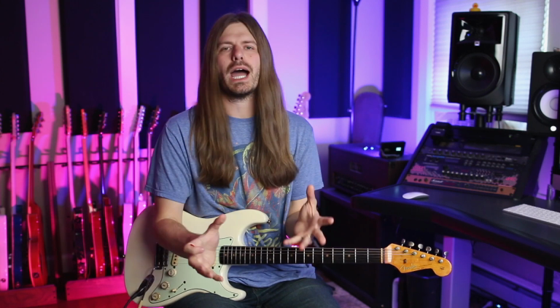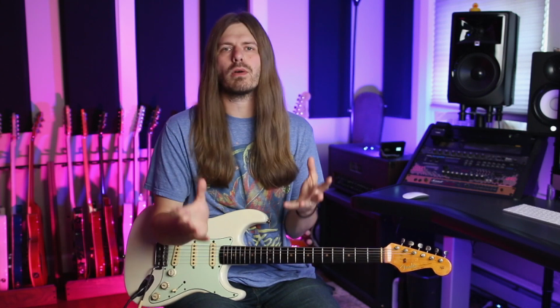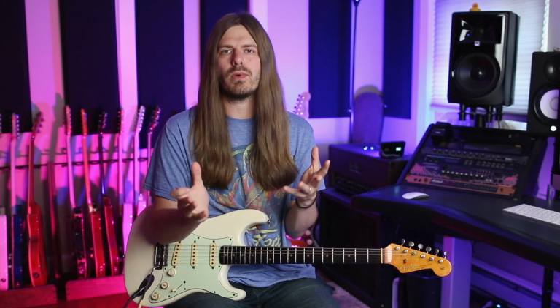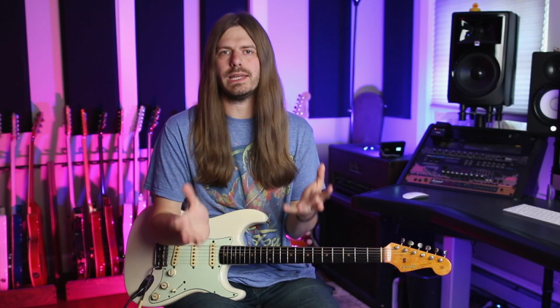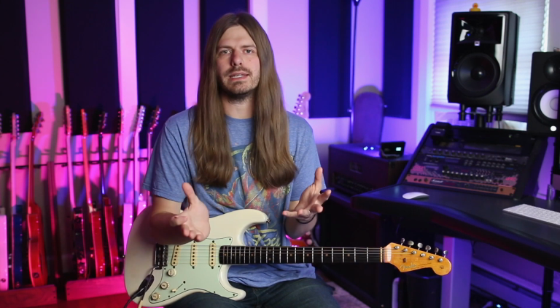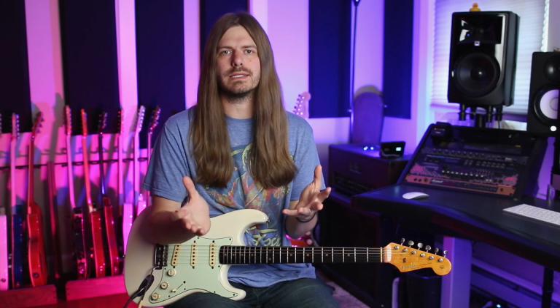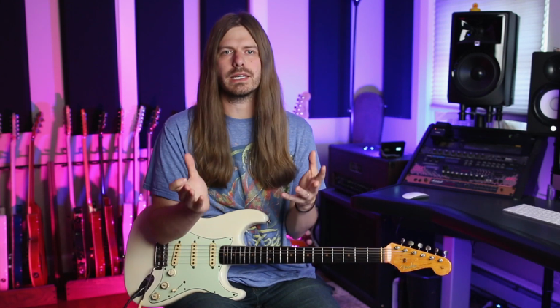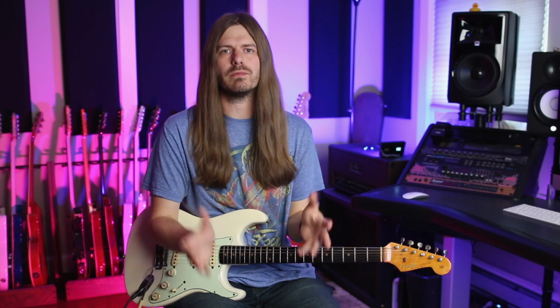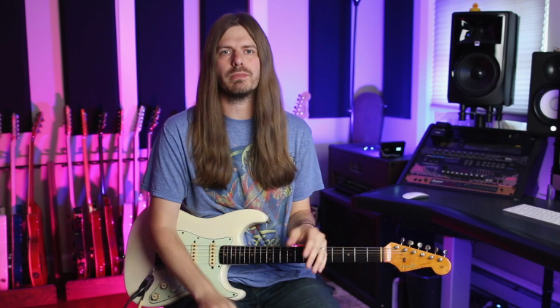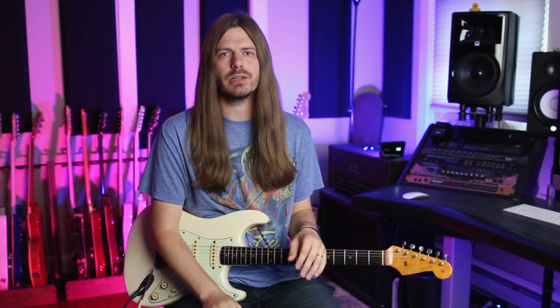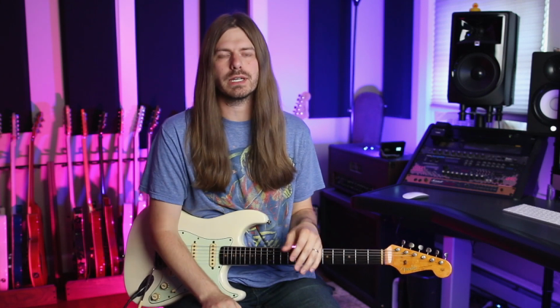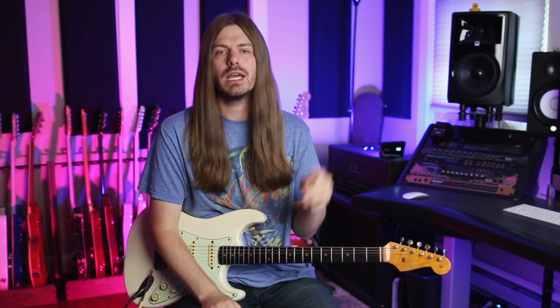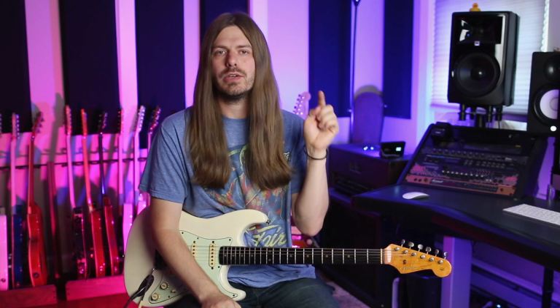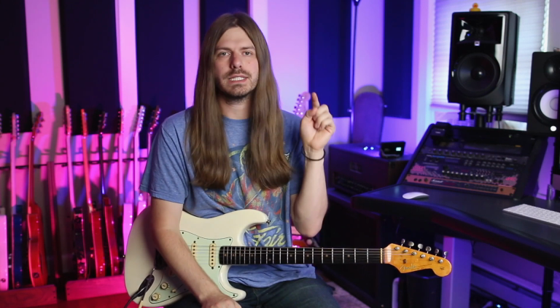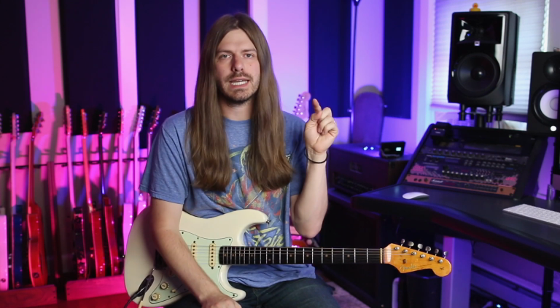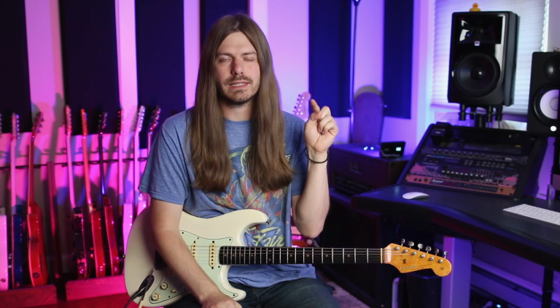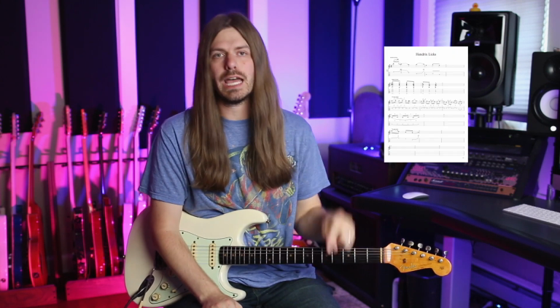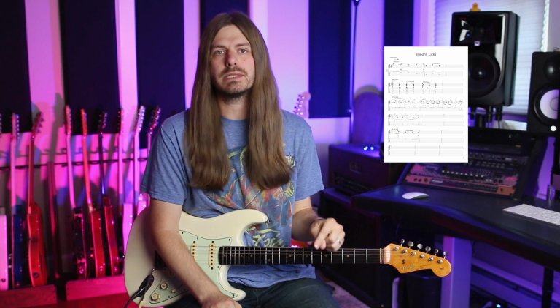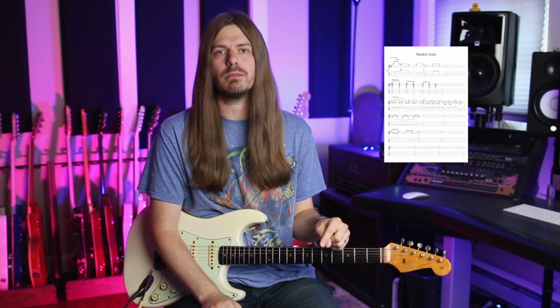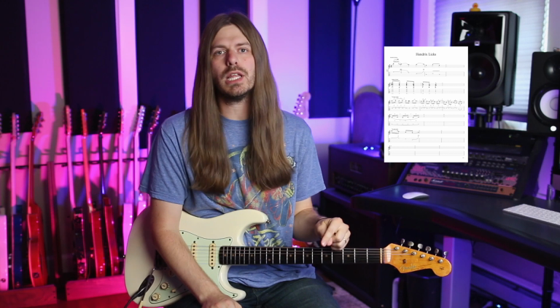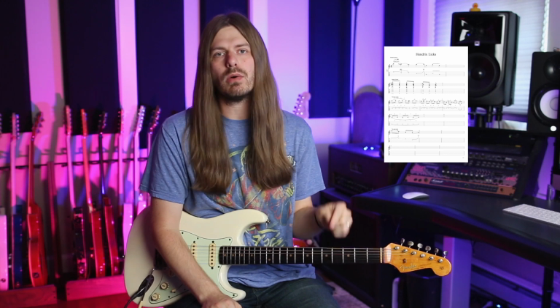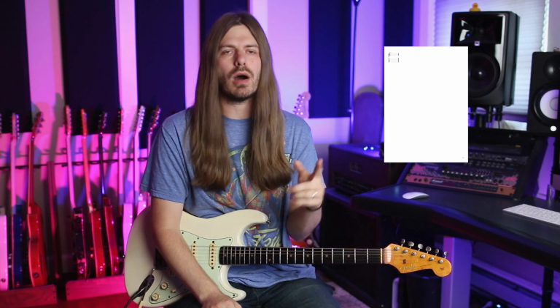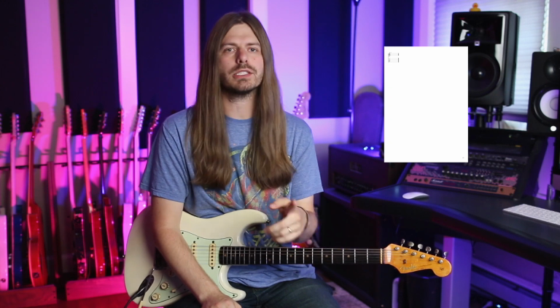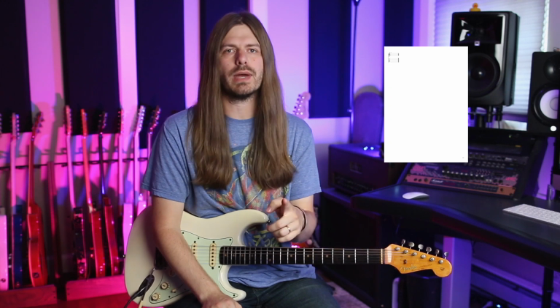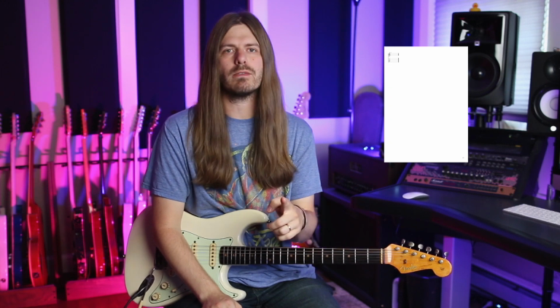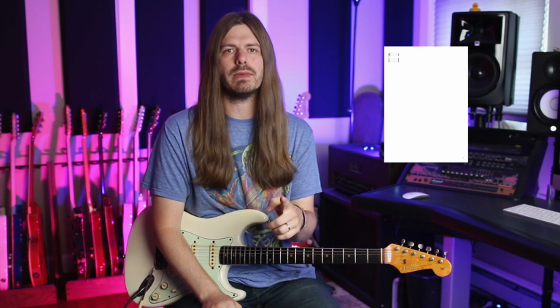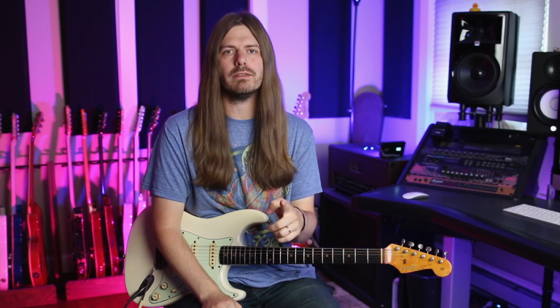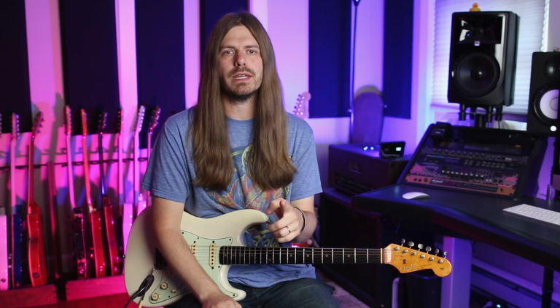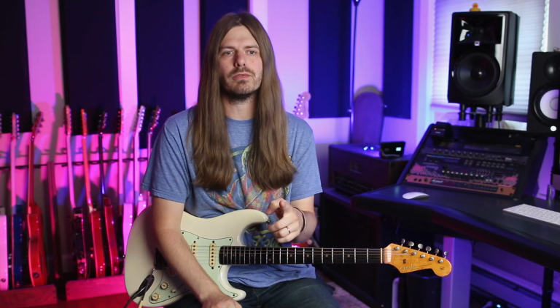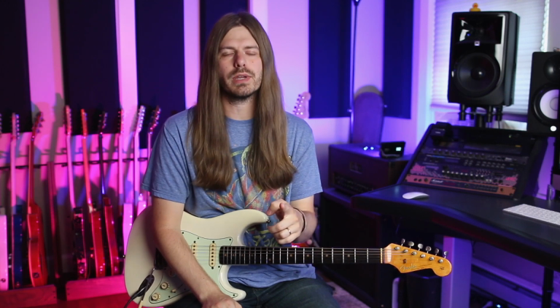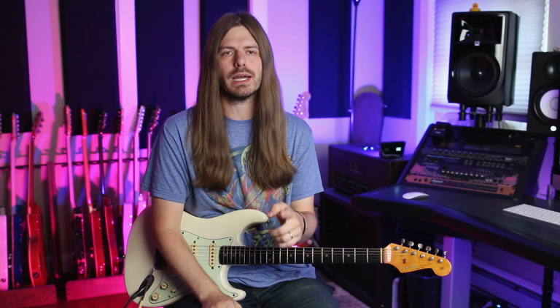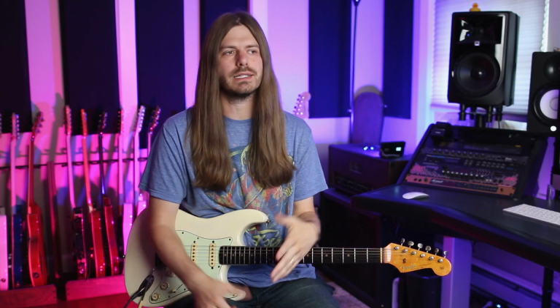Simple, powerful ideas that come from Hendrix. You can snag the tabs down below. I'll also have them in the video for you guys.